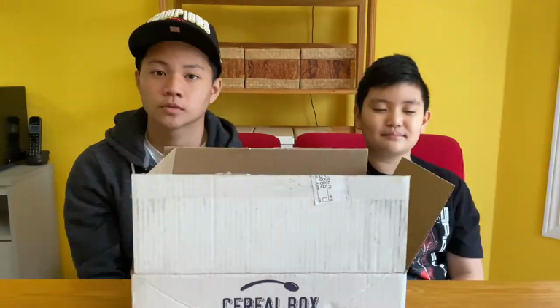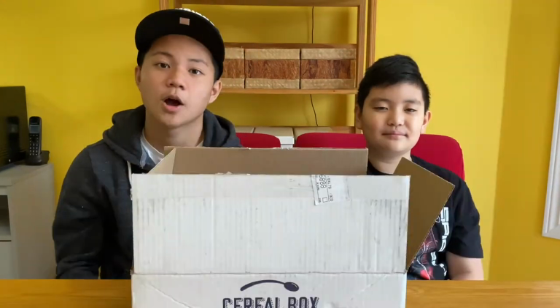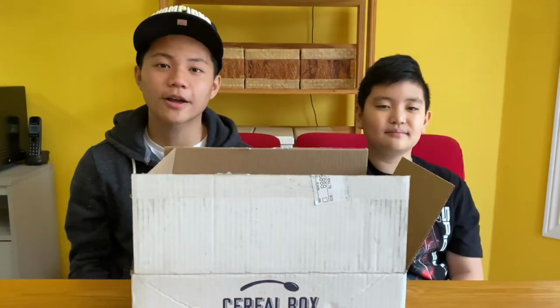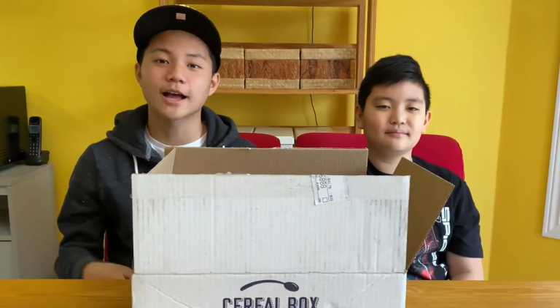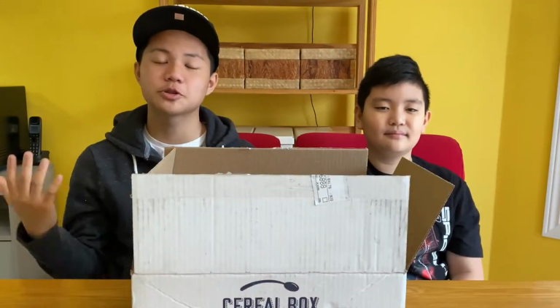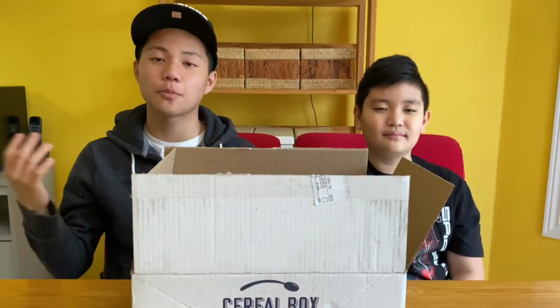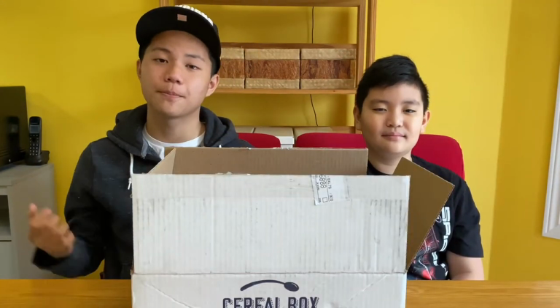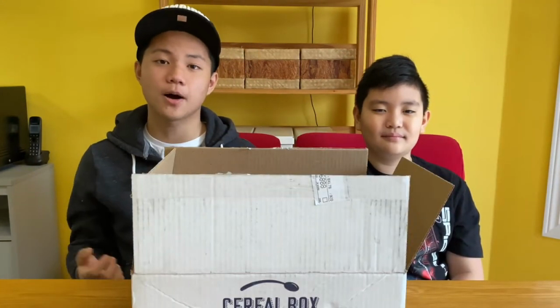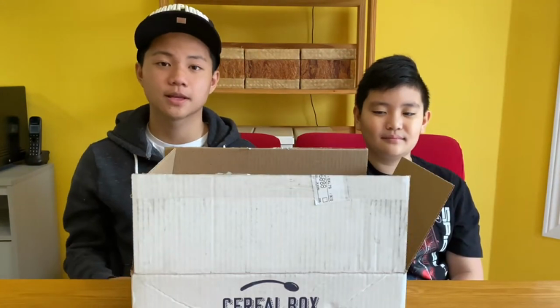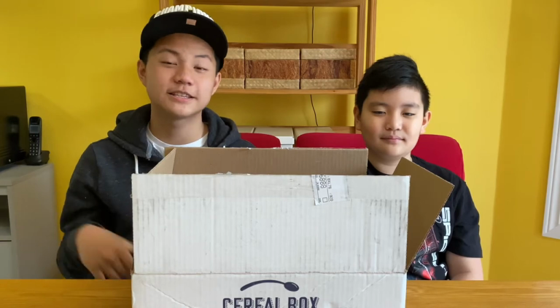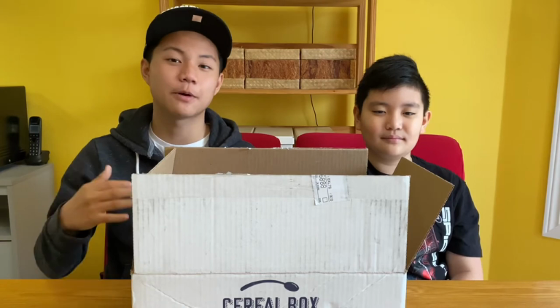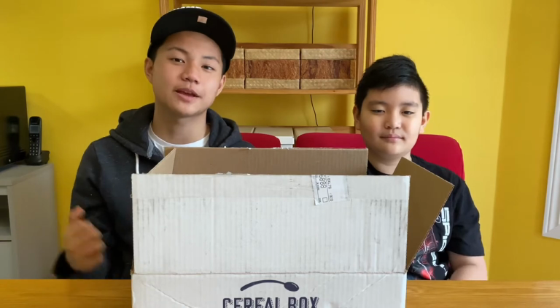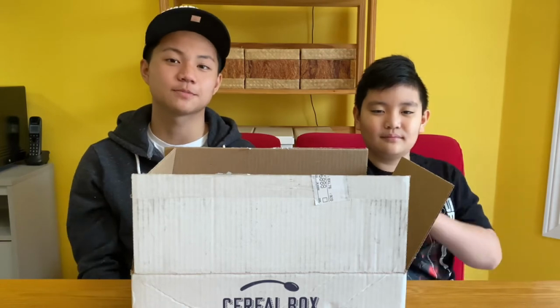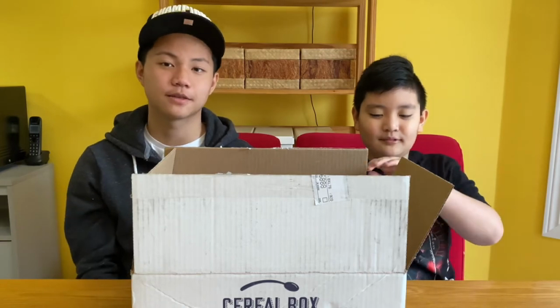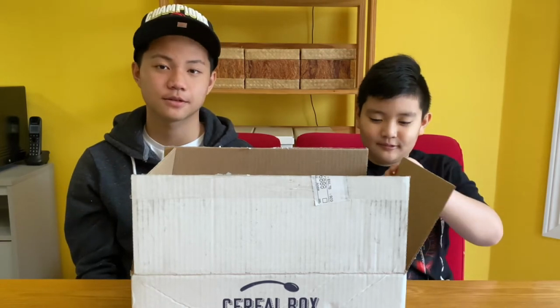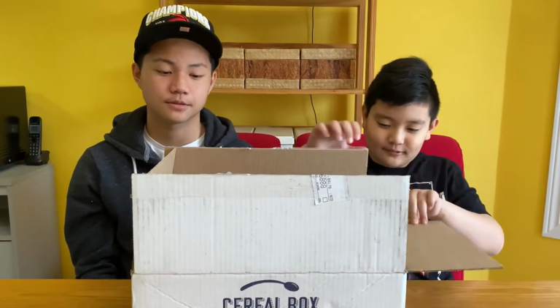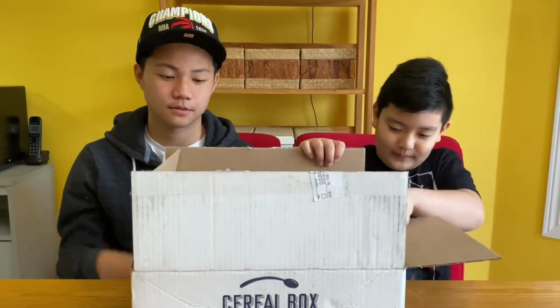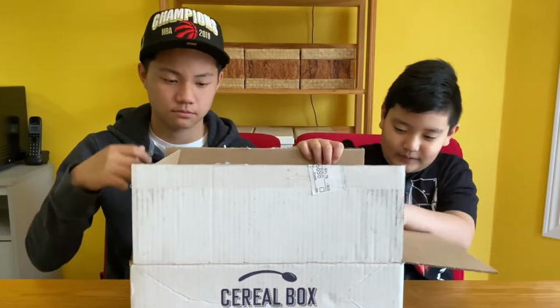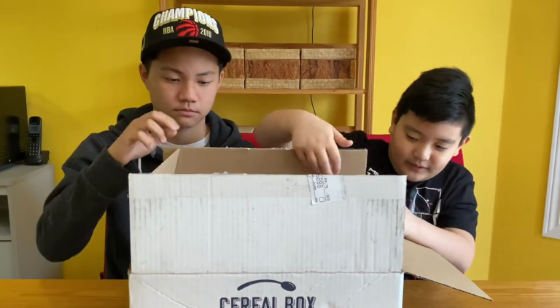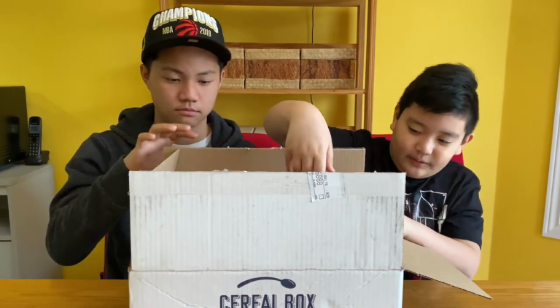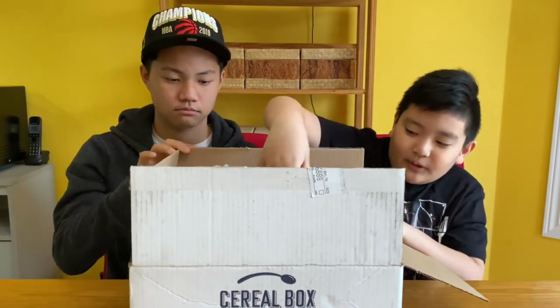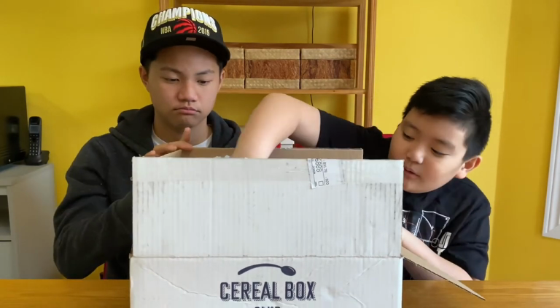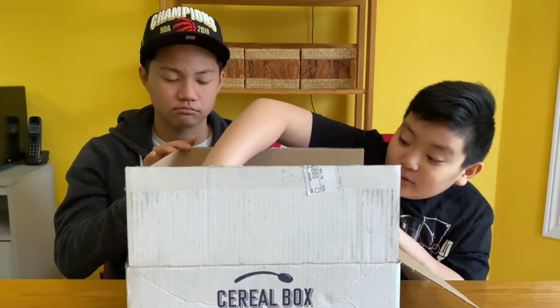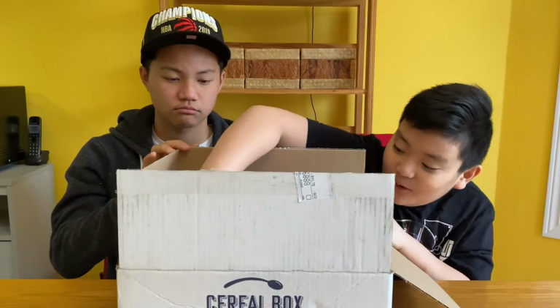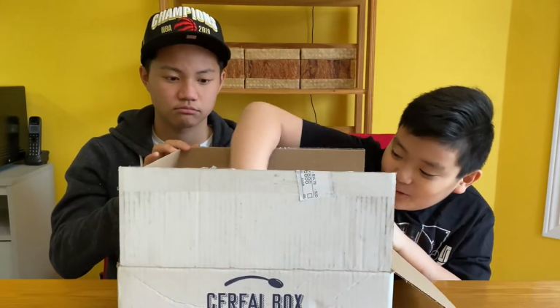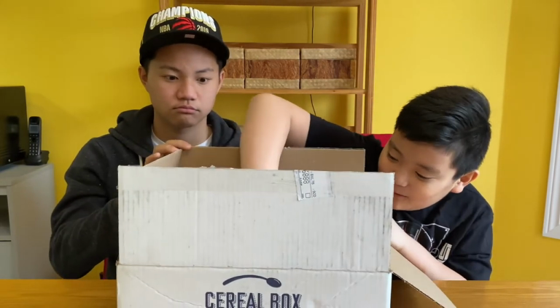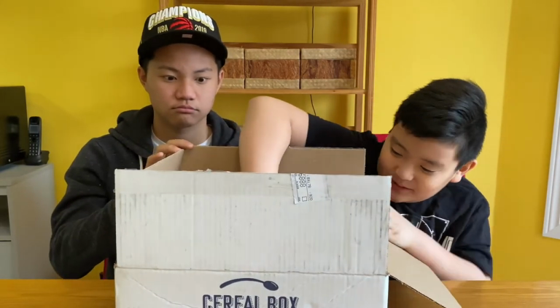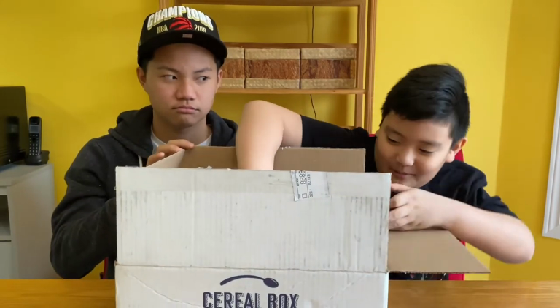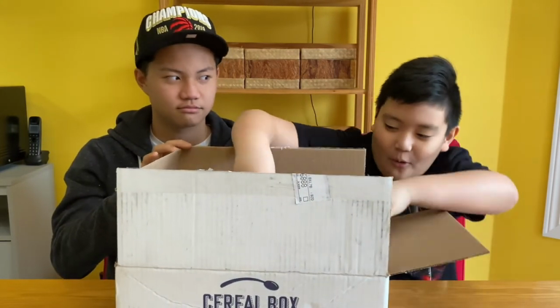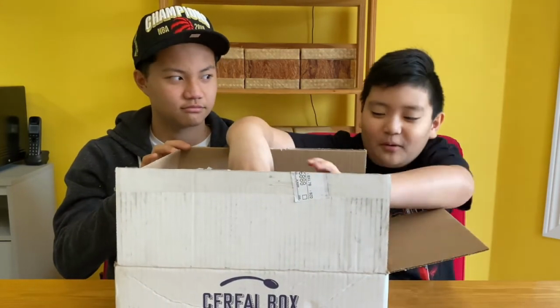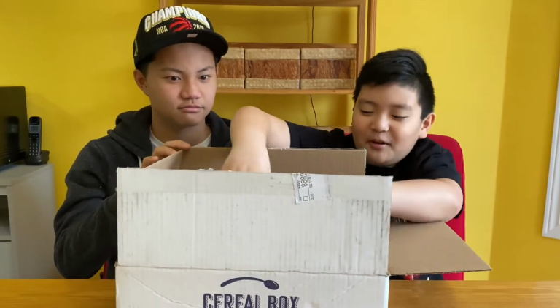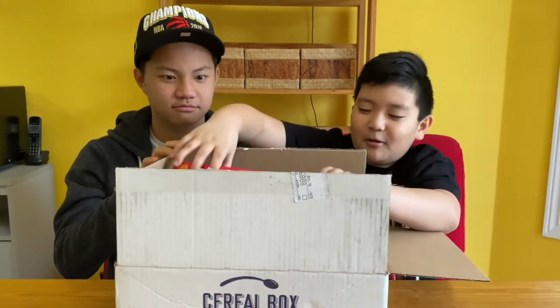Okay guys, we just opened the box. Let's see what we get this month. Here you go — oh, it's a Pokemon one!